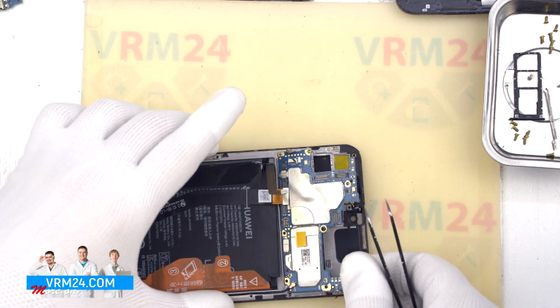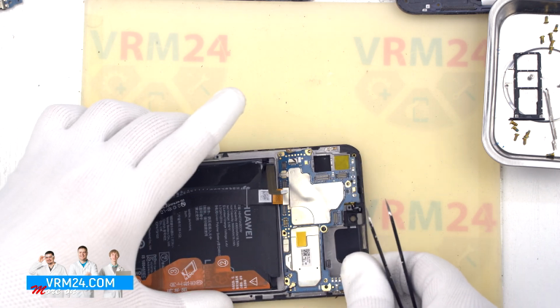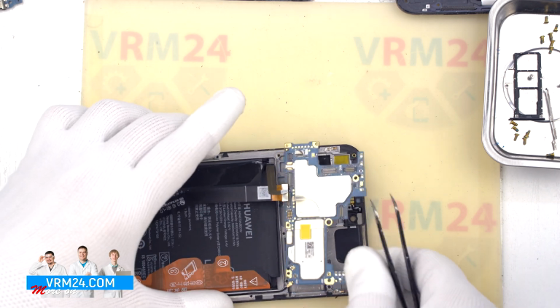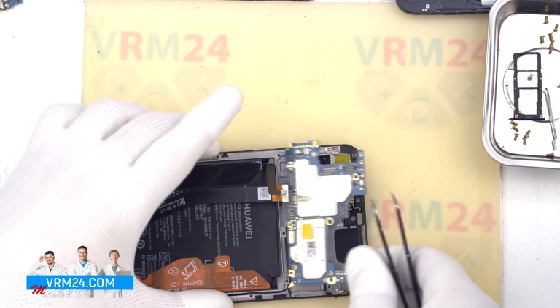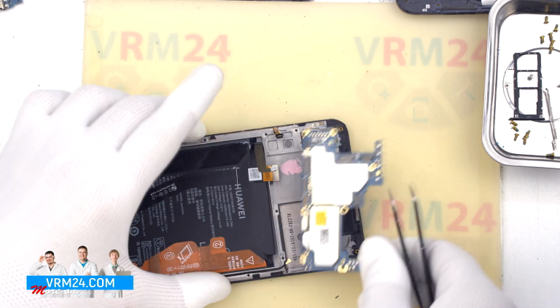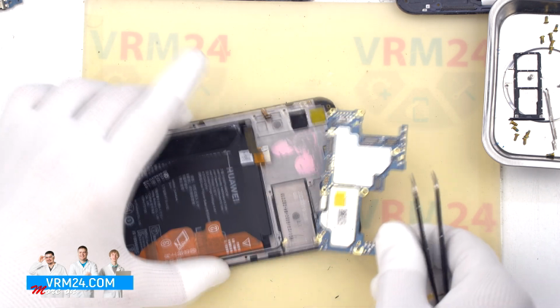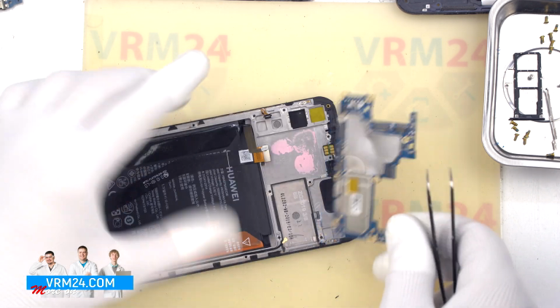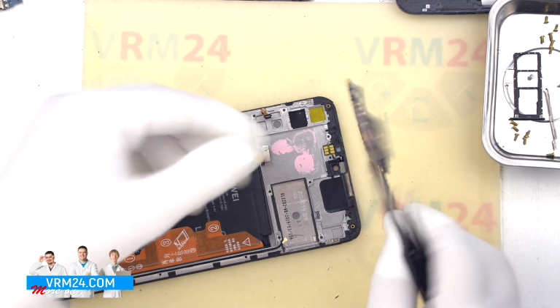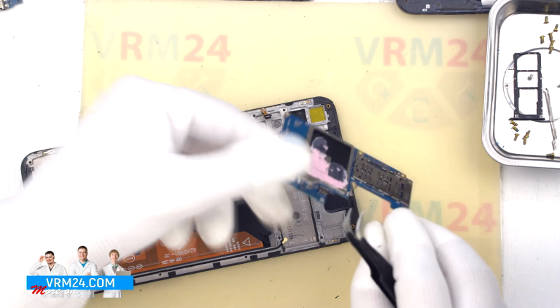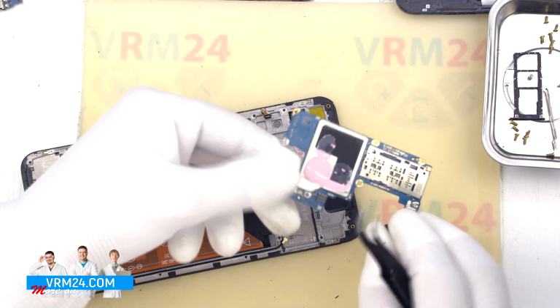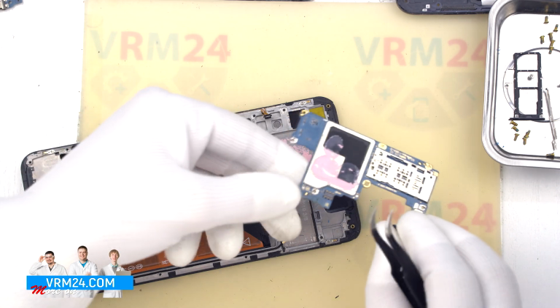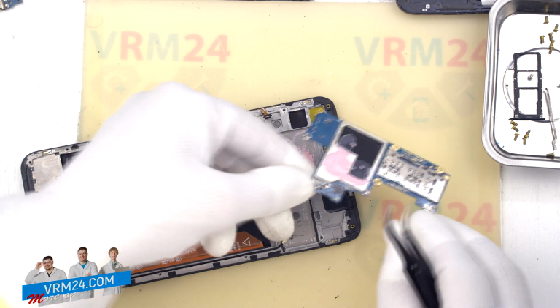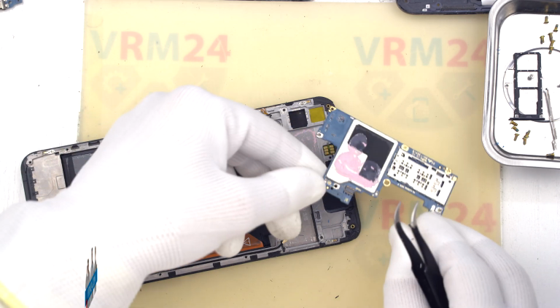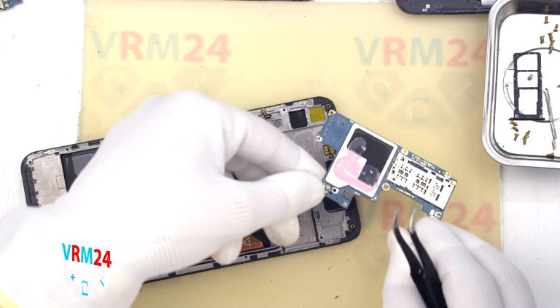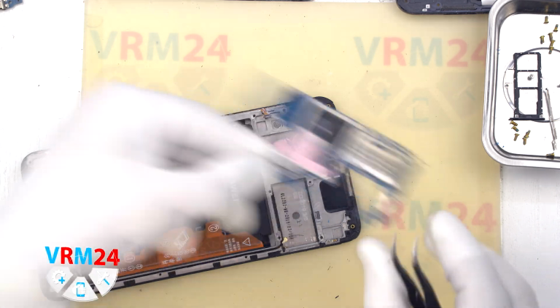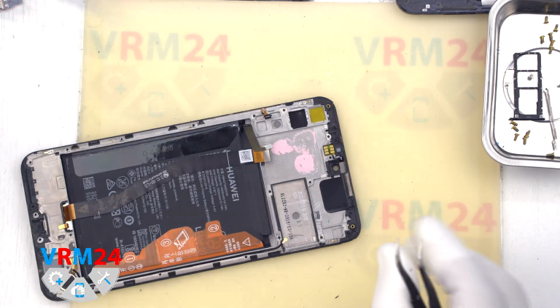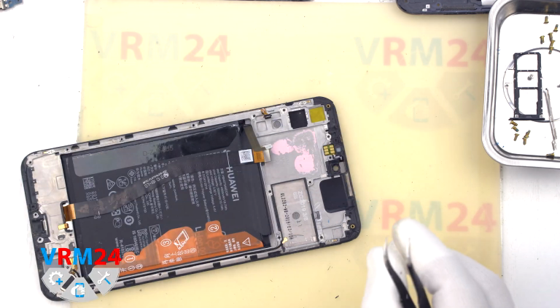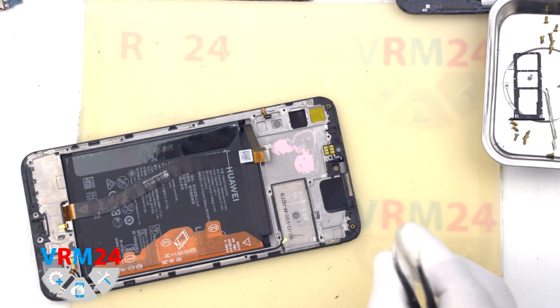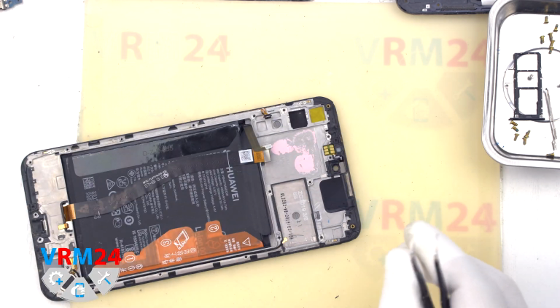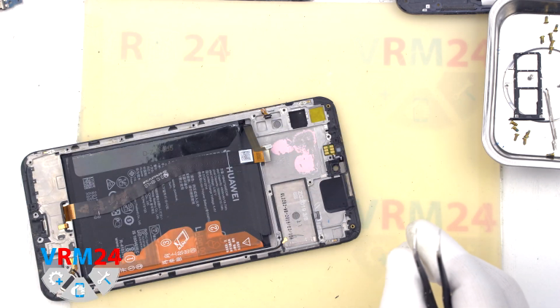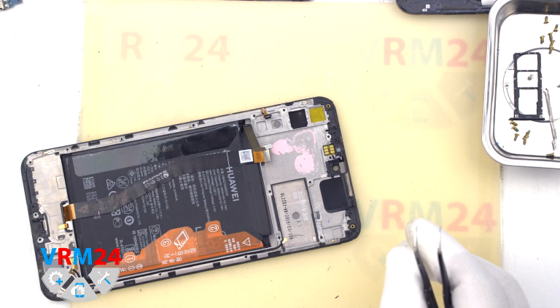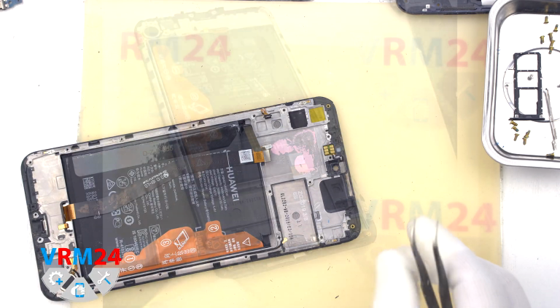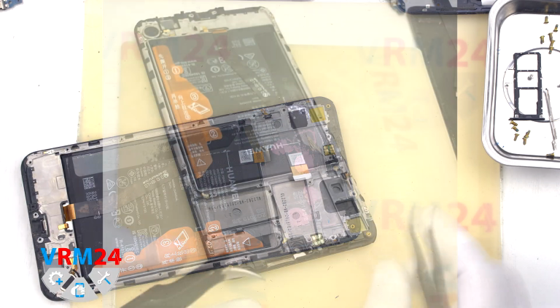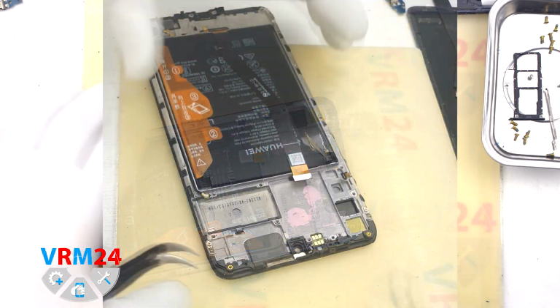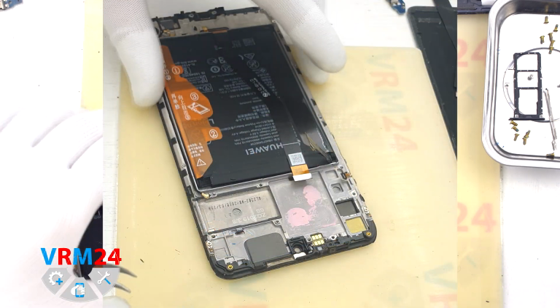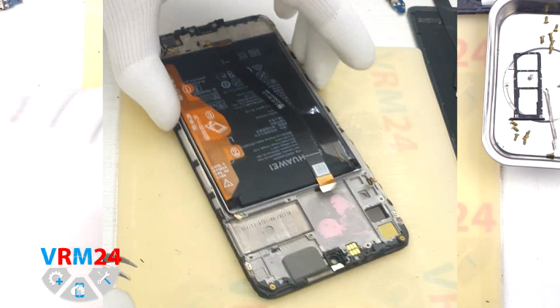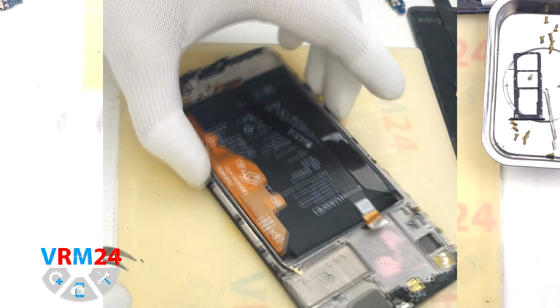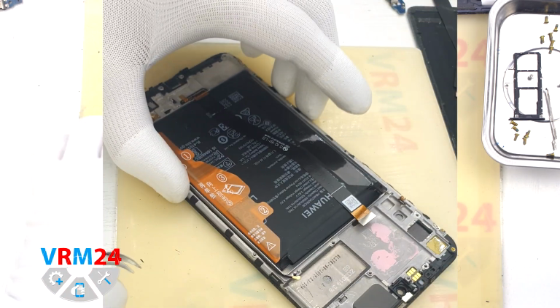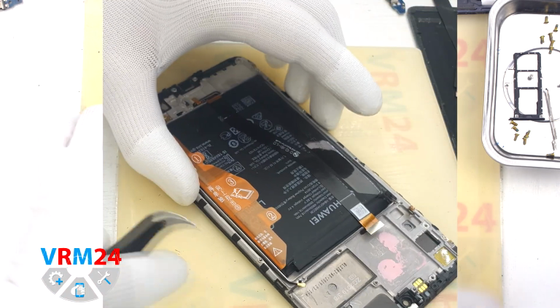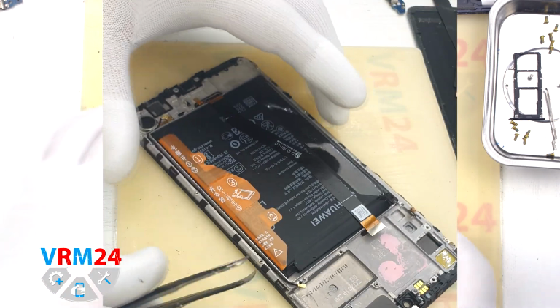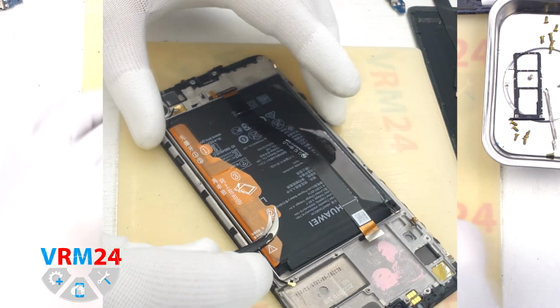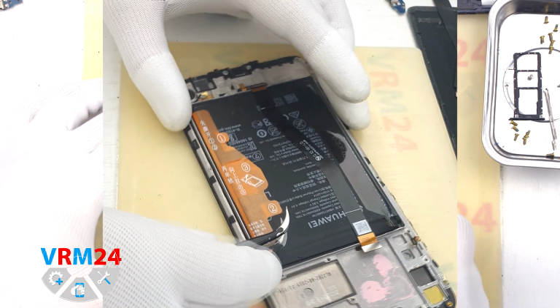The motherboard, as you can see on the back side, can be held in place by thermal paste.